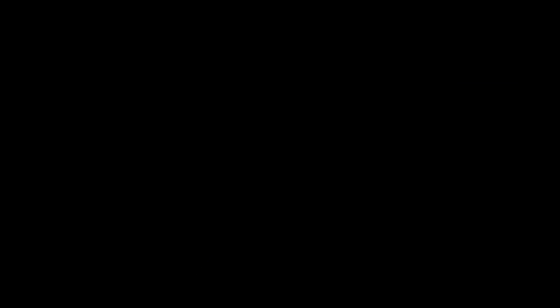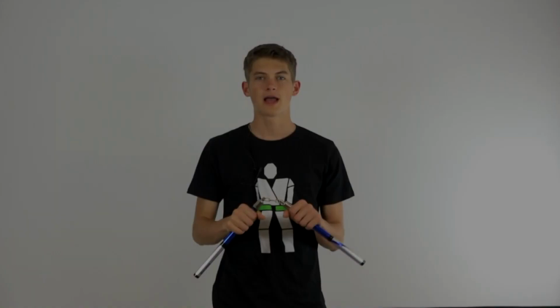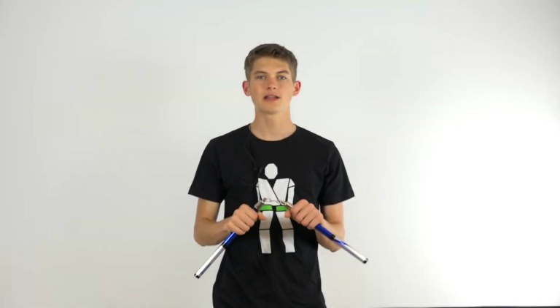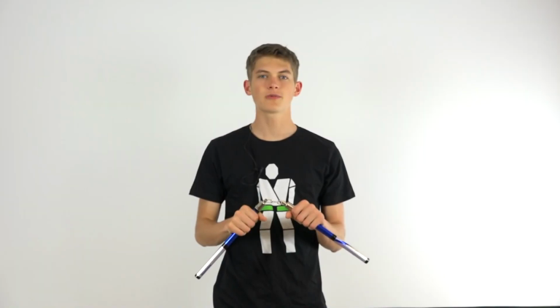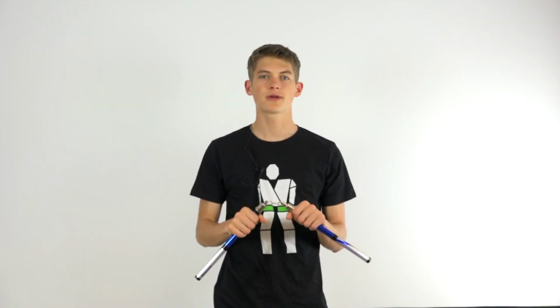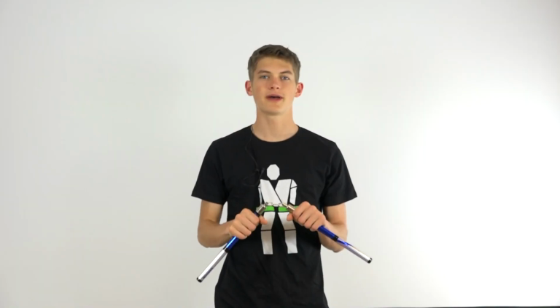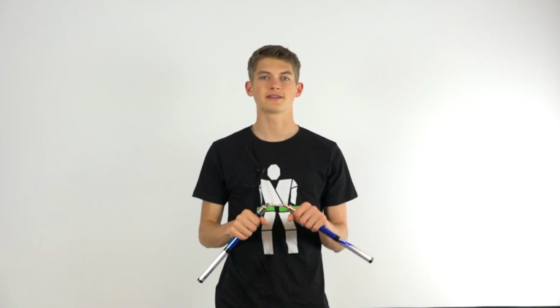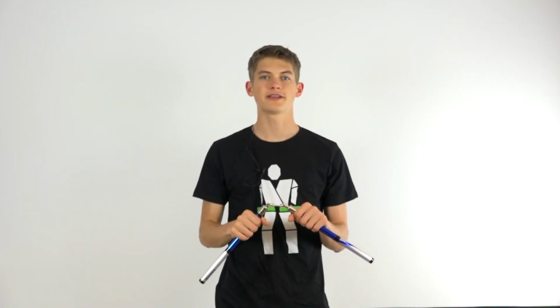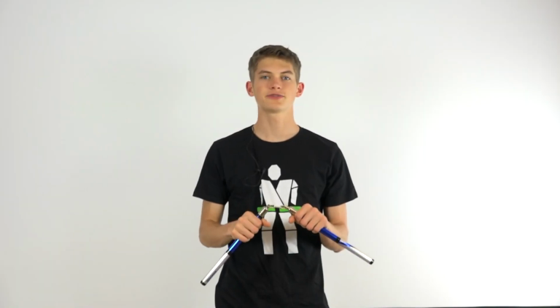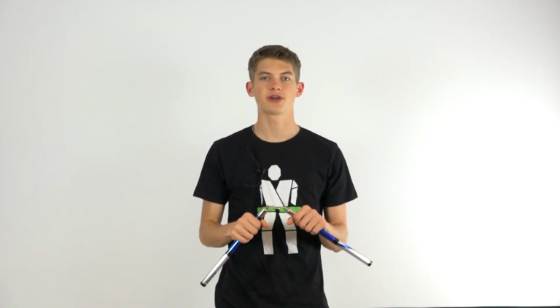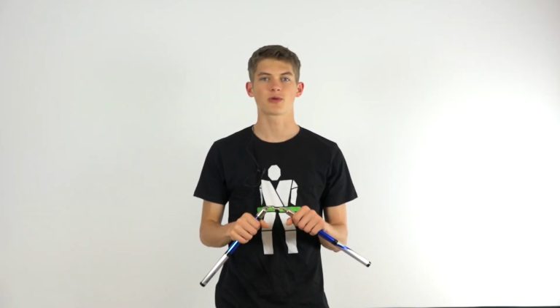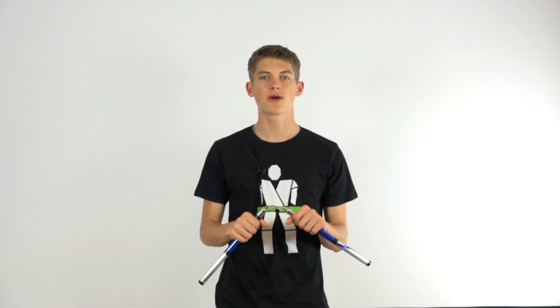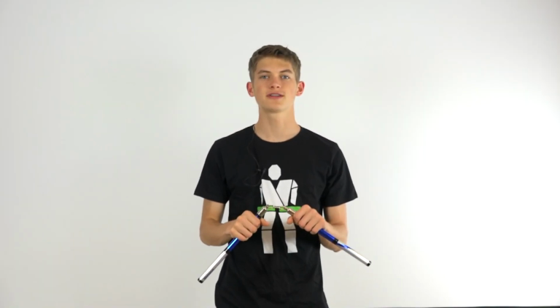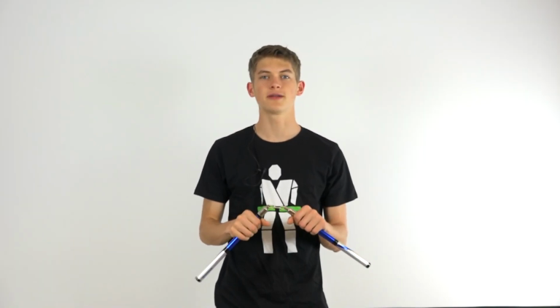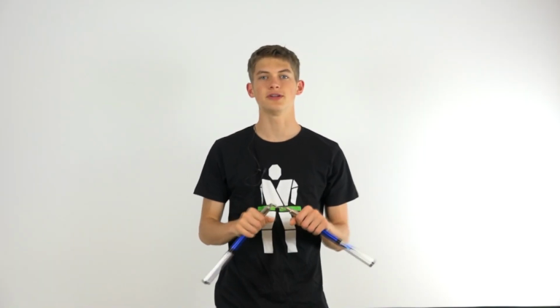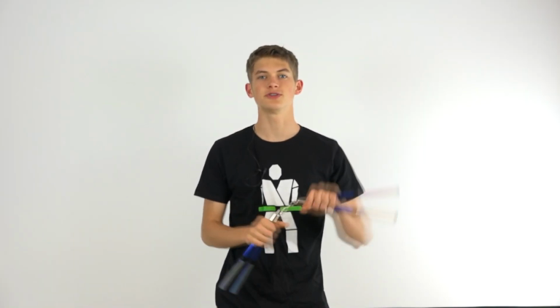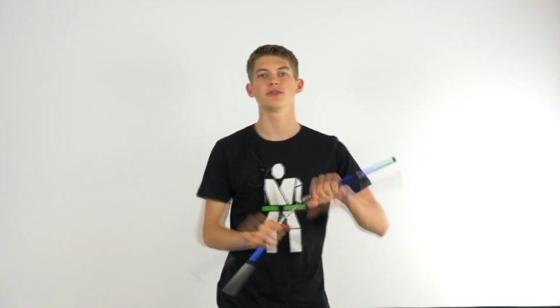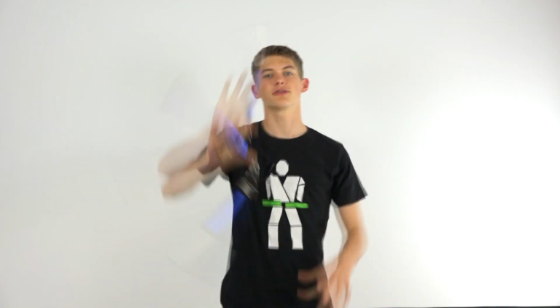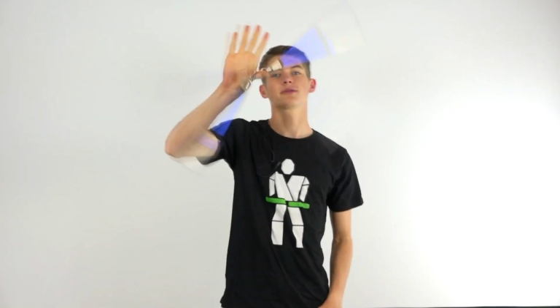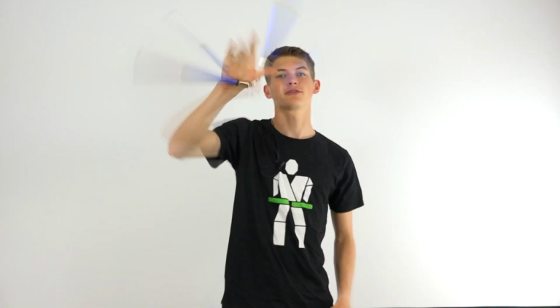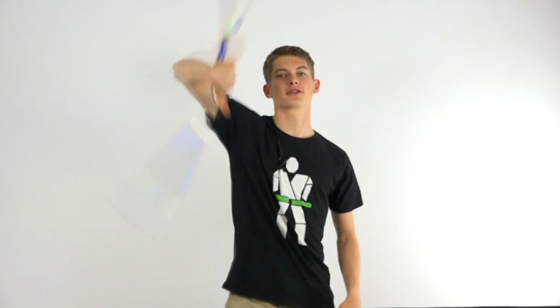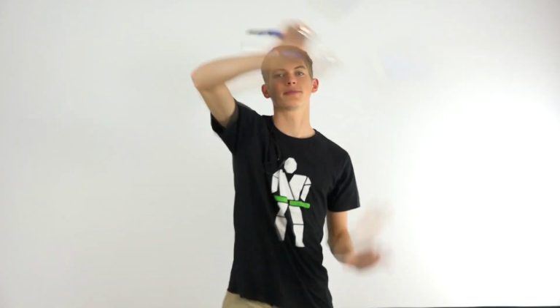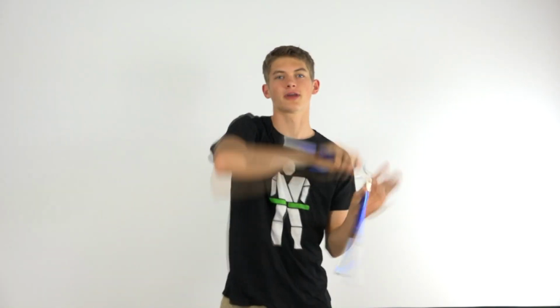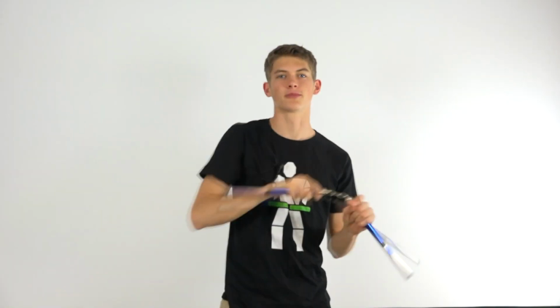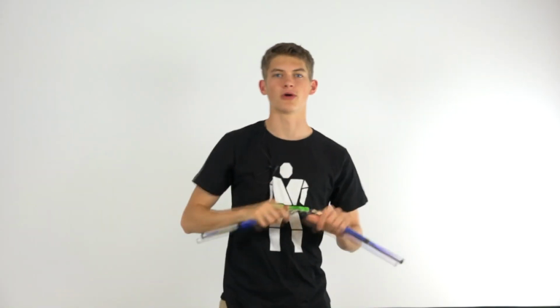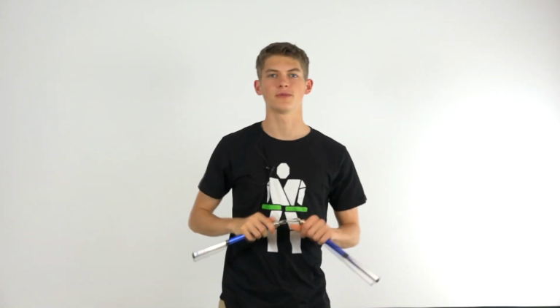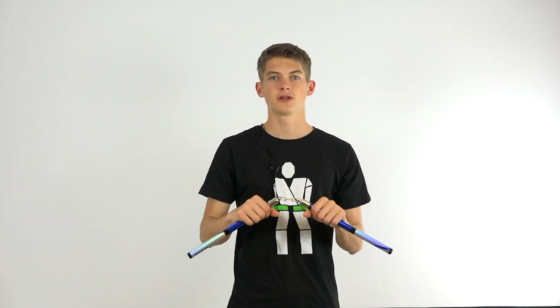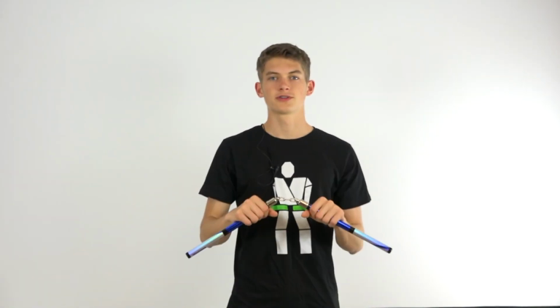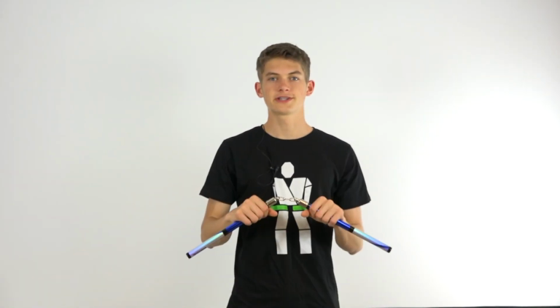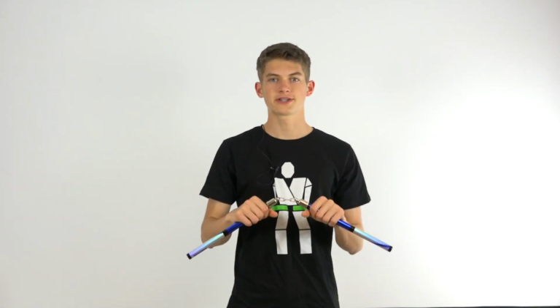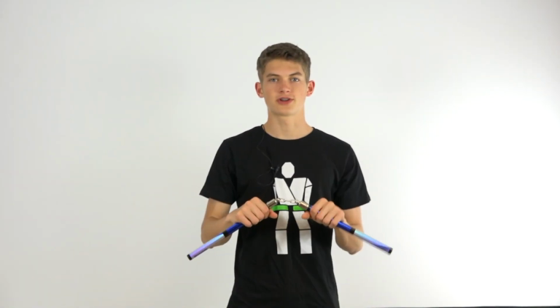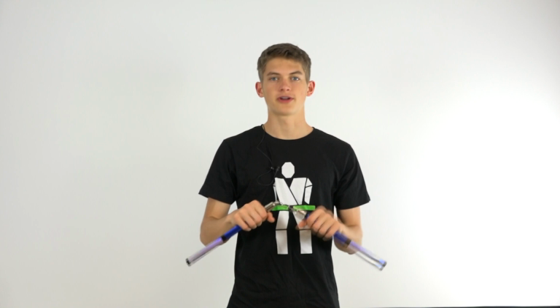Hello and welcome back to Linus Nunchuck, where today I'll be teaching you the front grip to front grip thumb roll. So let's get started.